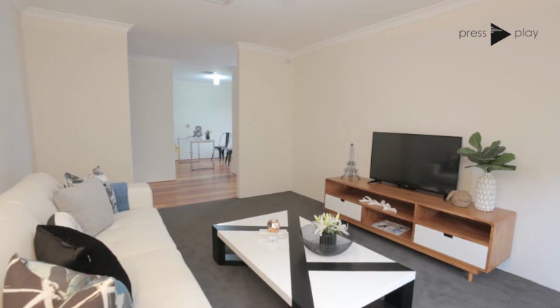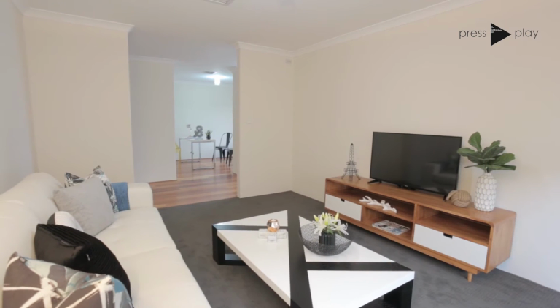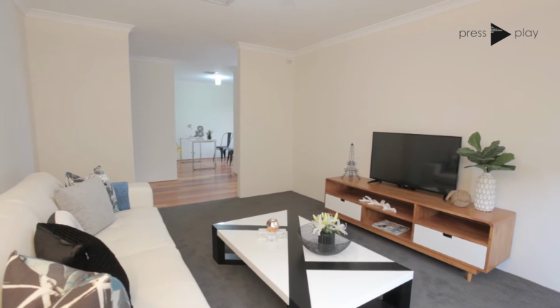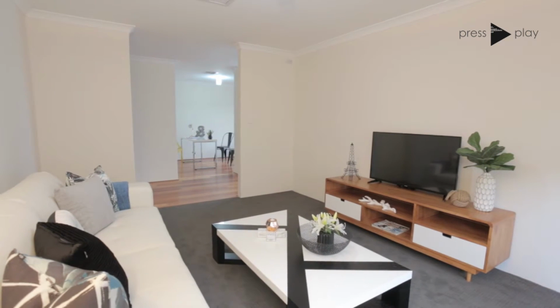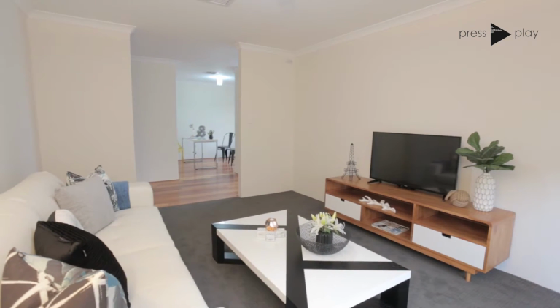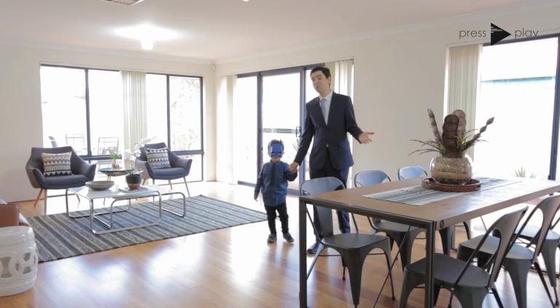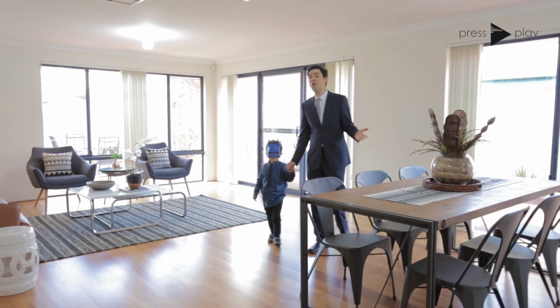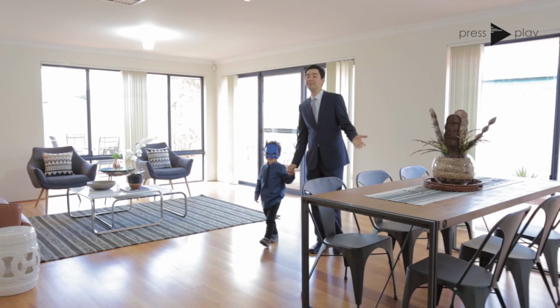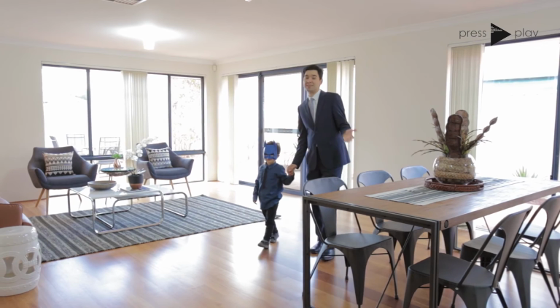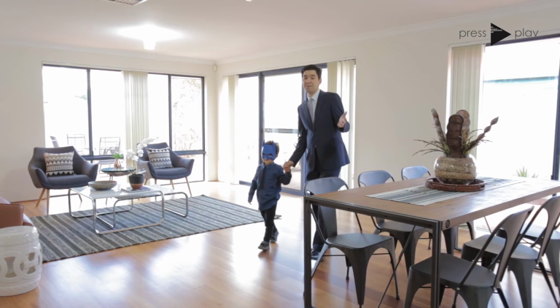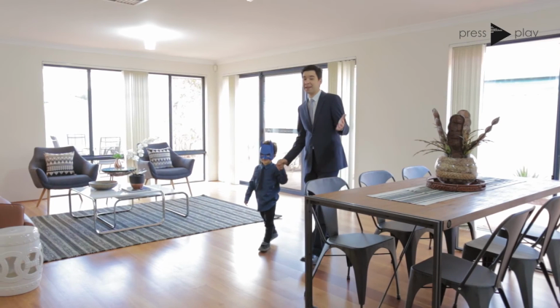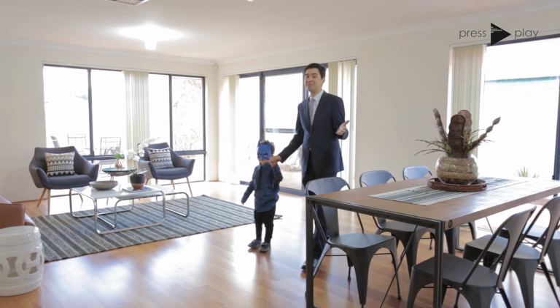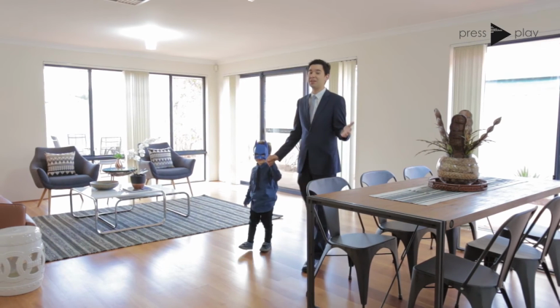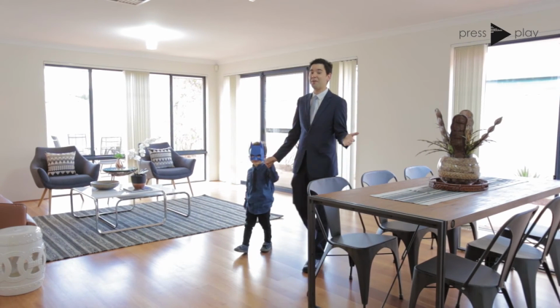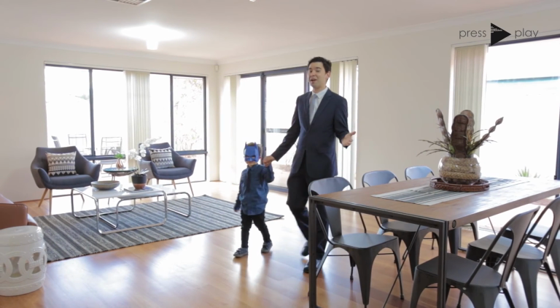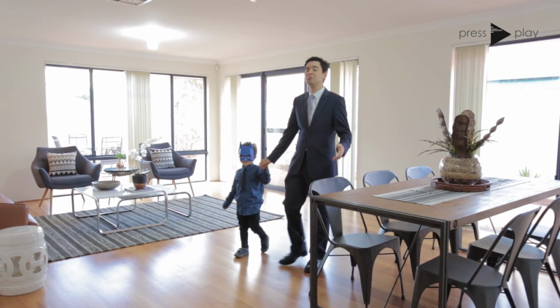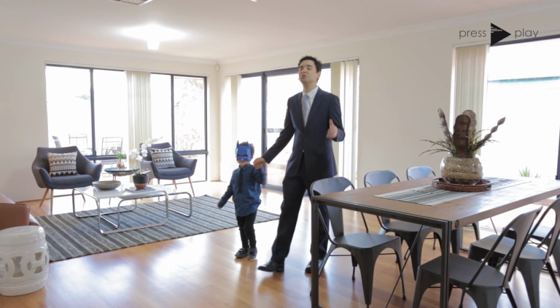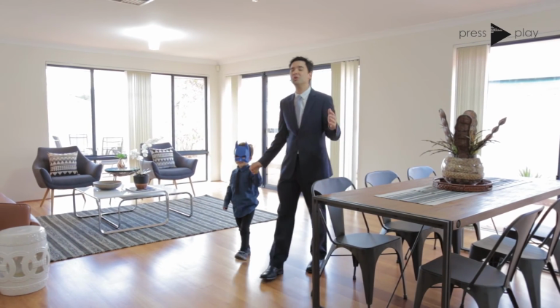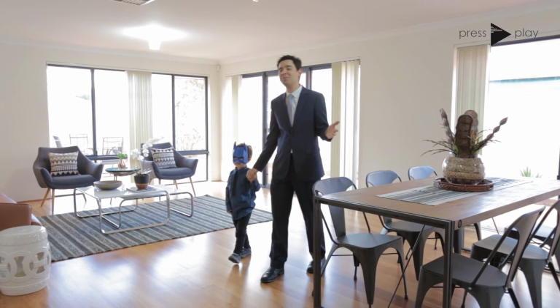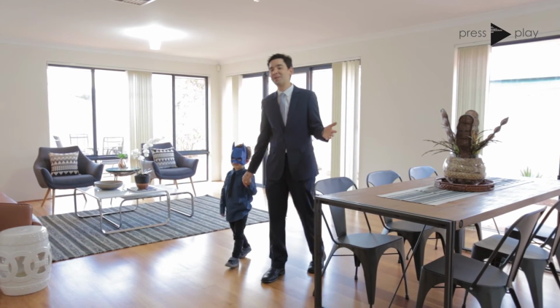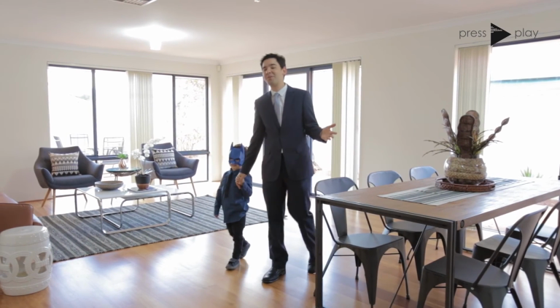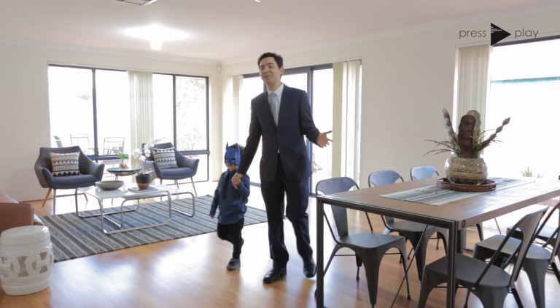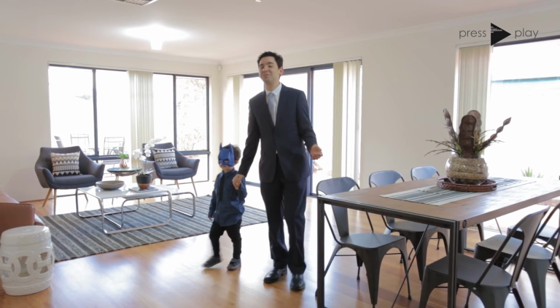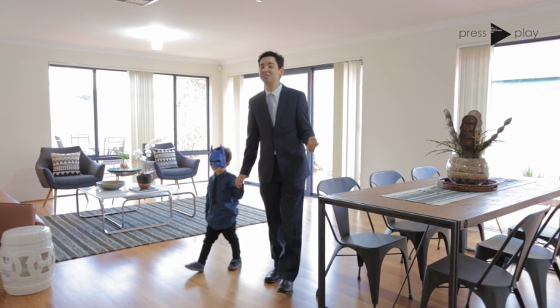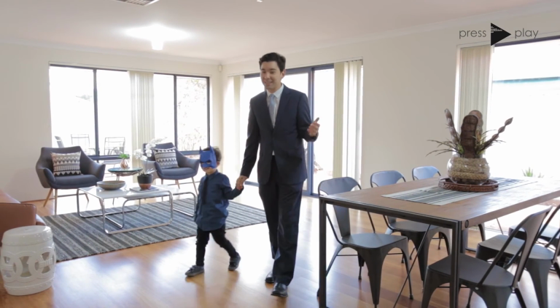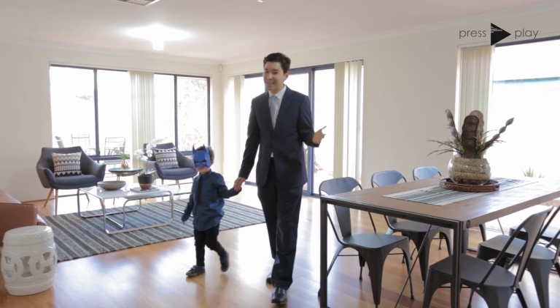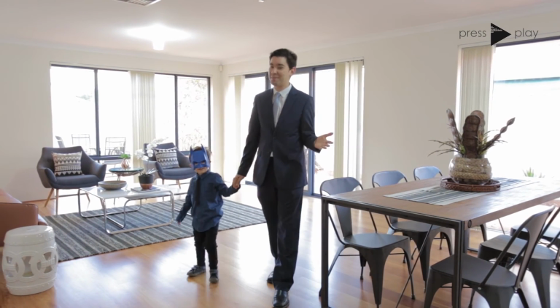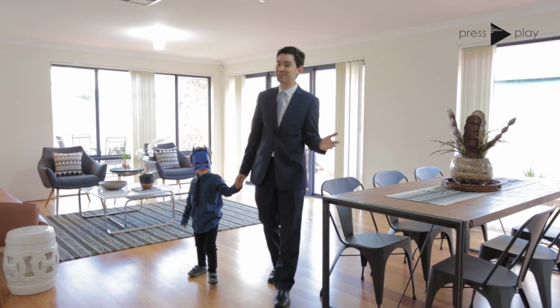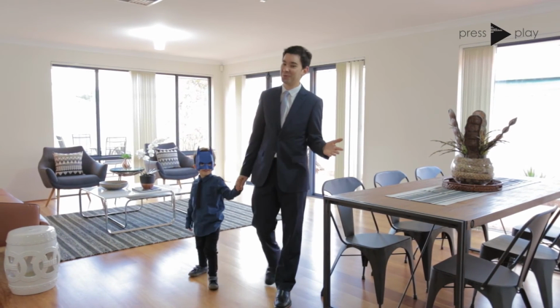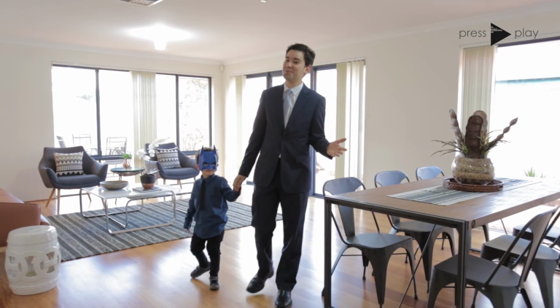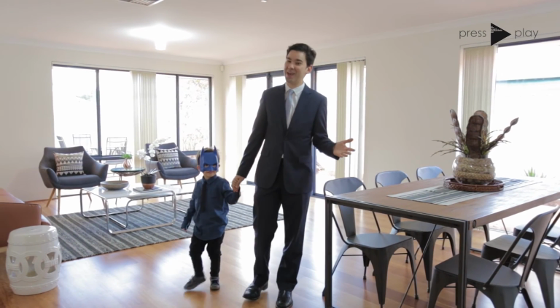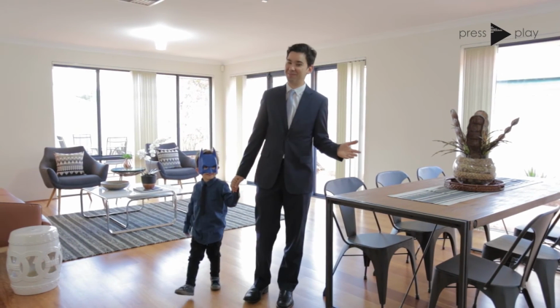But it's when you walk into the main living area, you'll truly be impressed with just how much room you have.